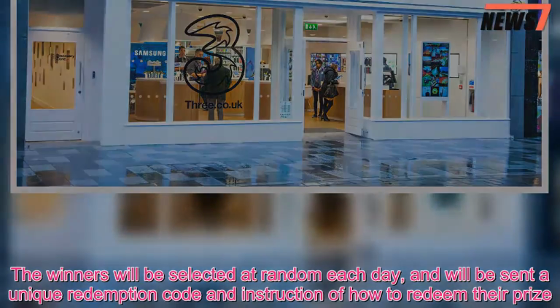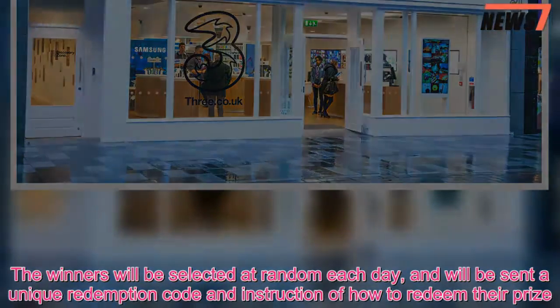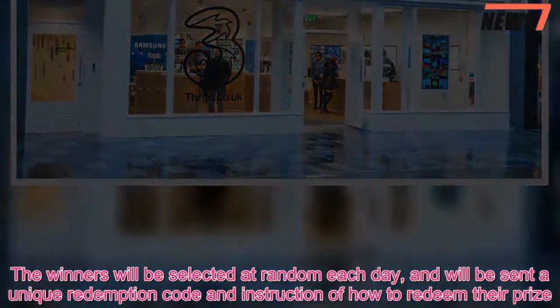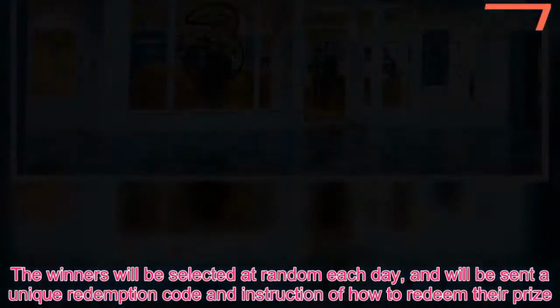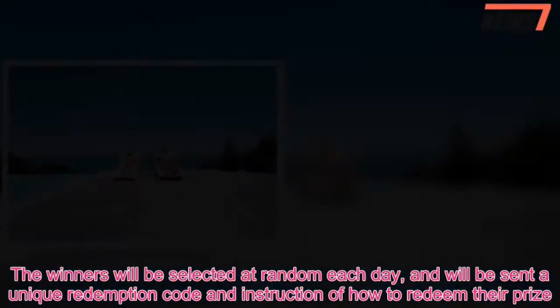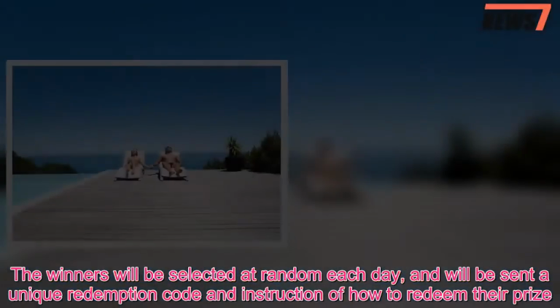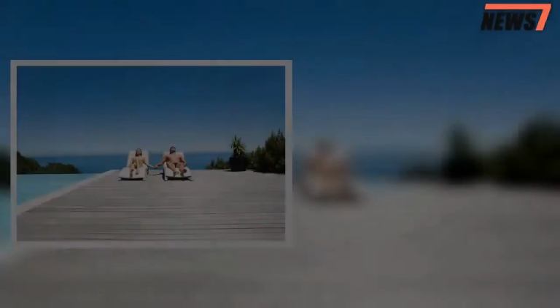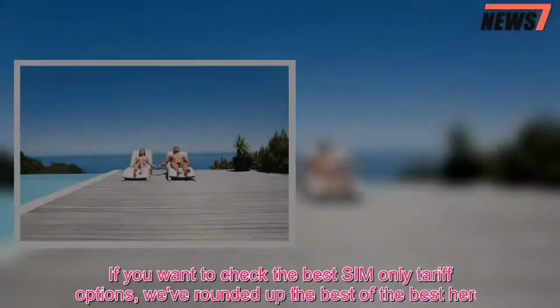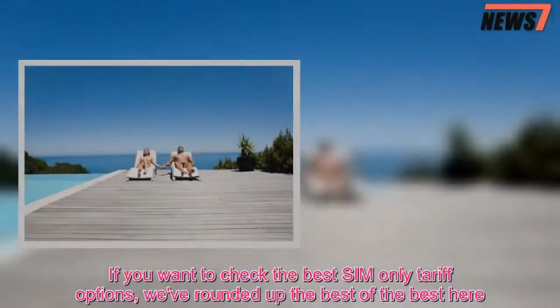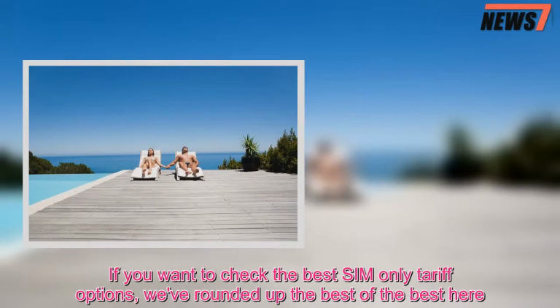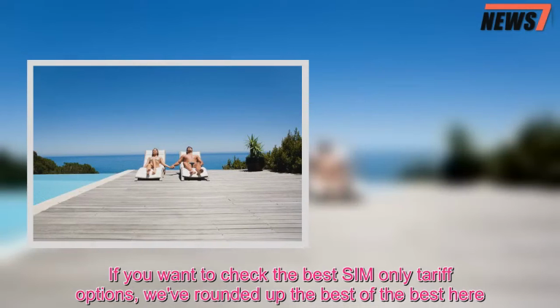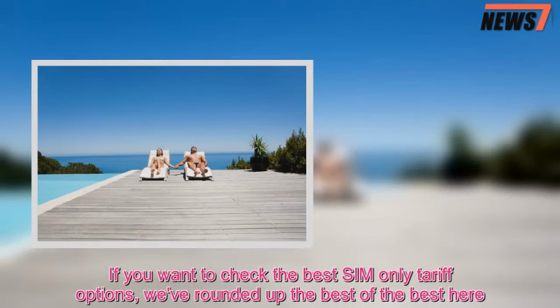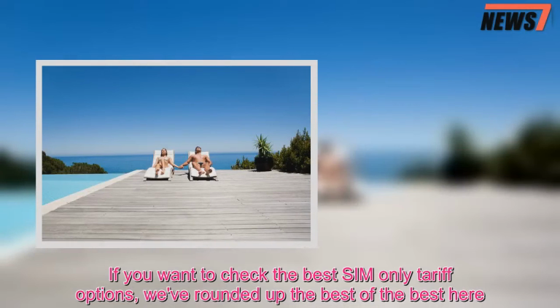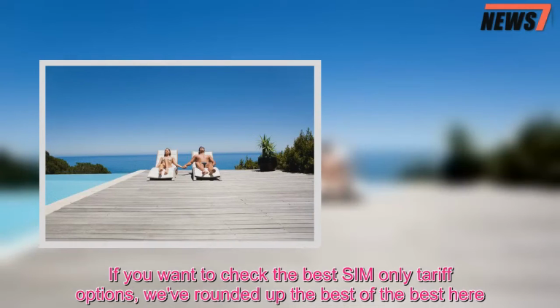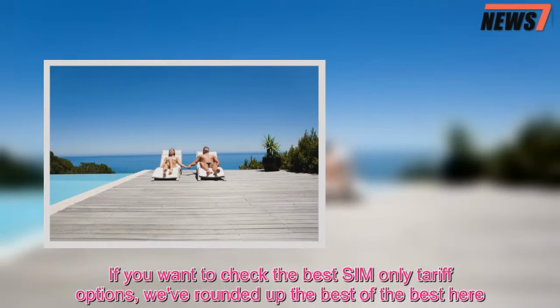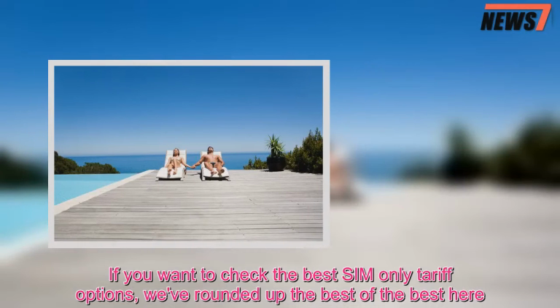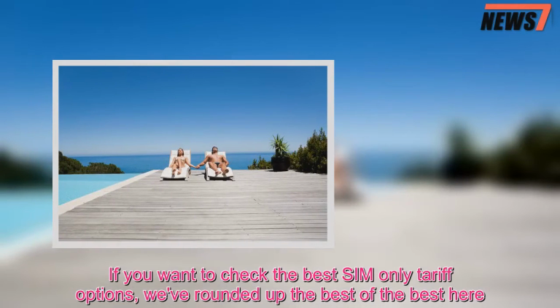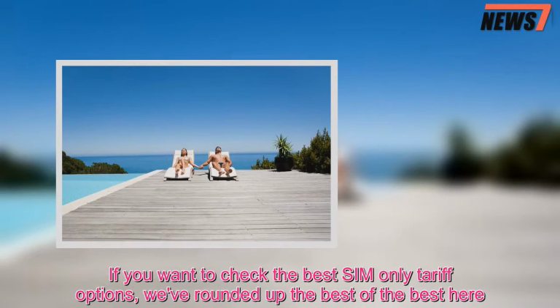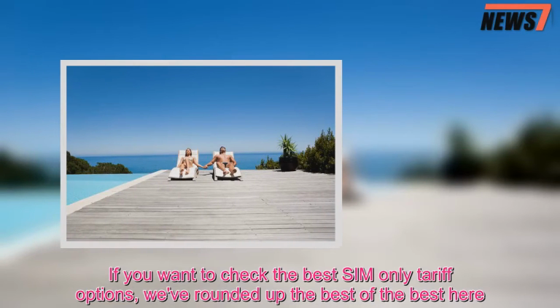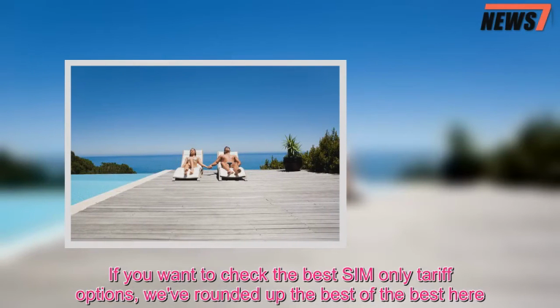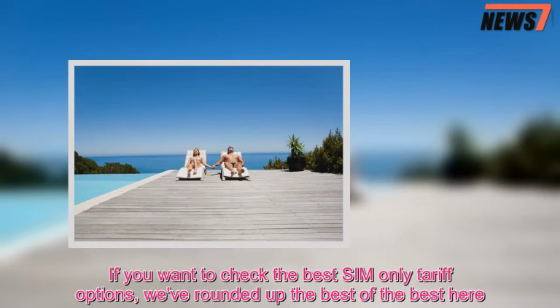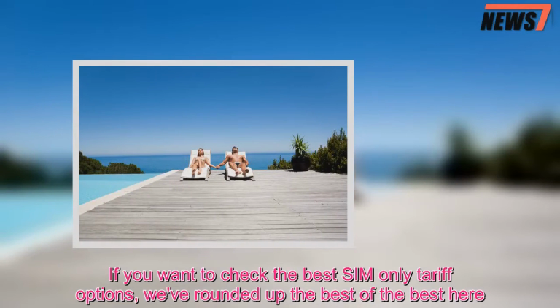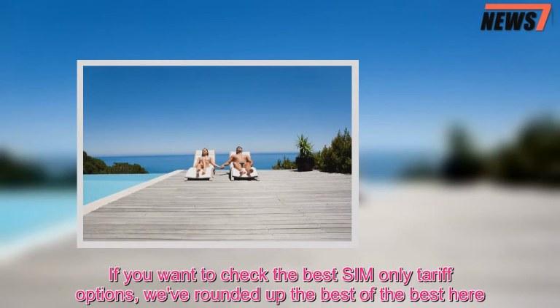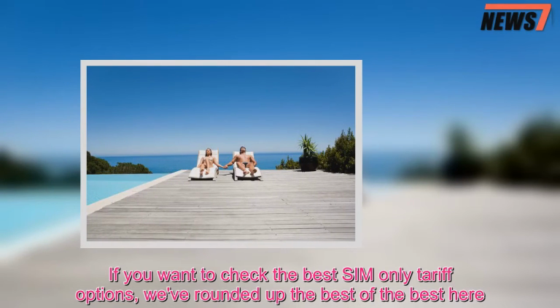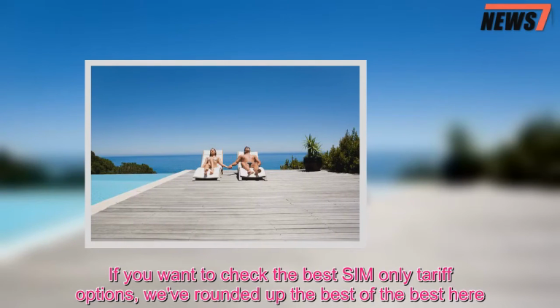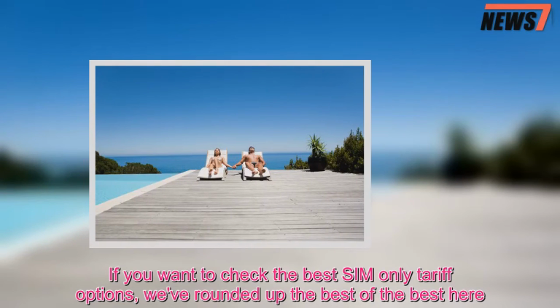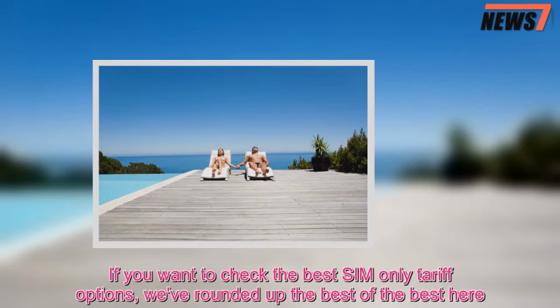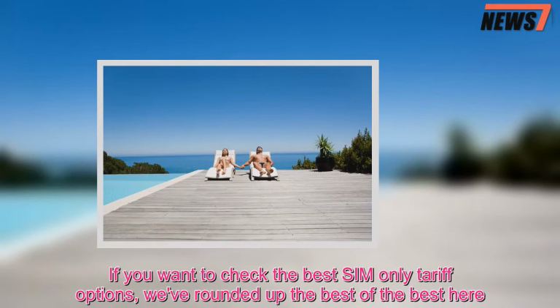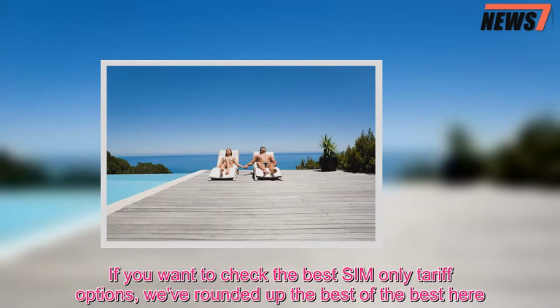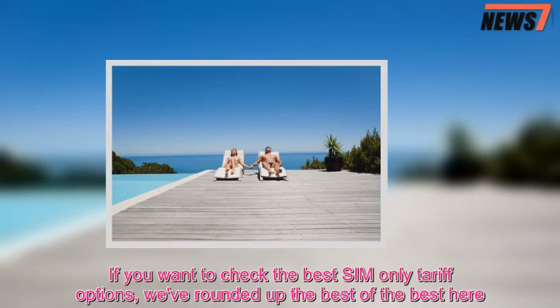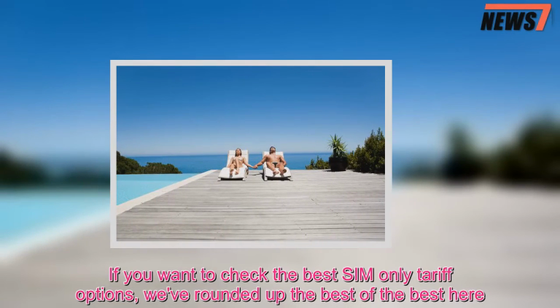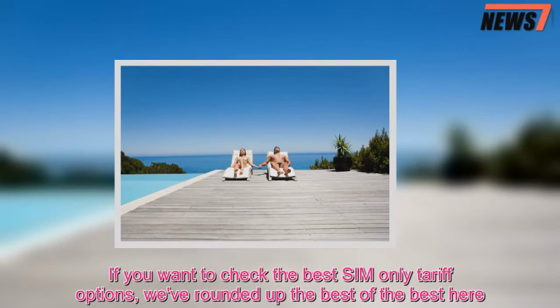If you want to check the best SIM-only tariff options, we've rounded up the best of the best here.